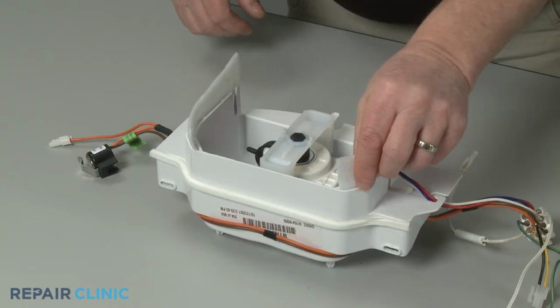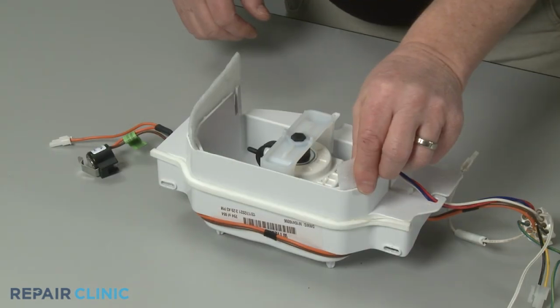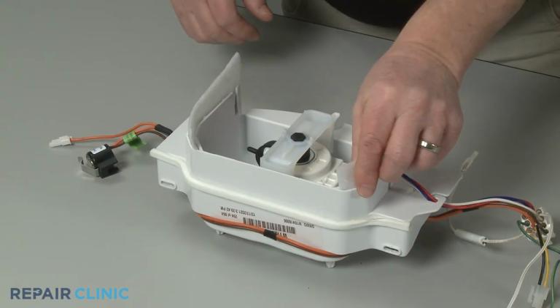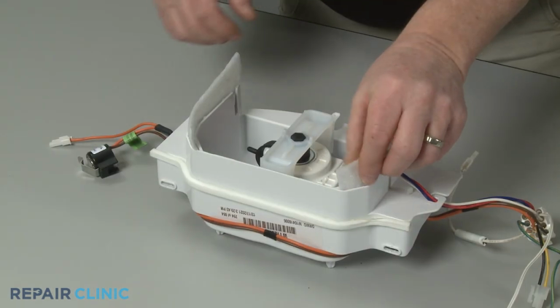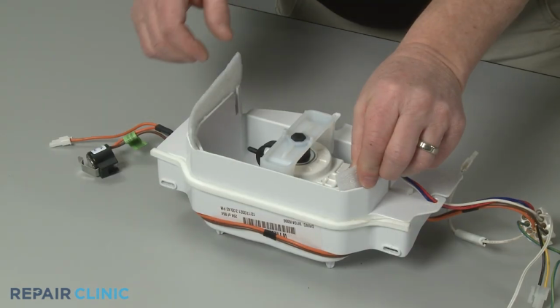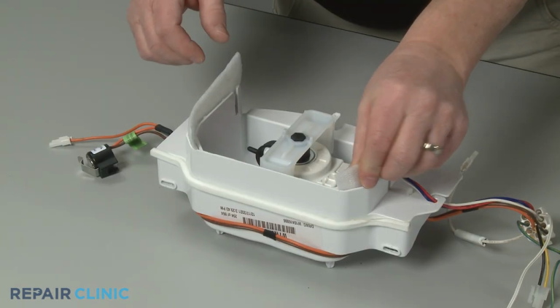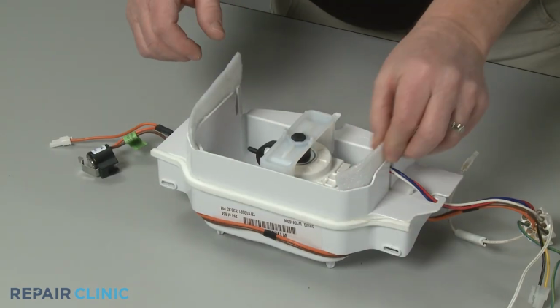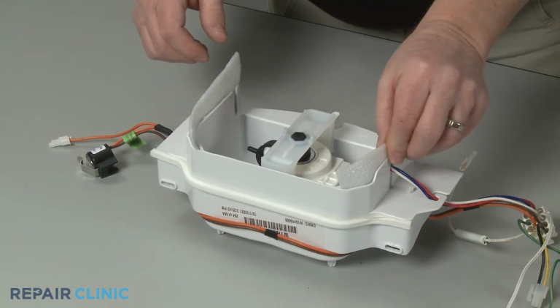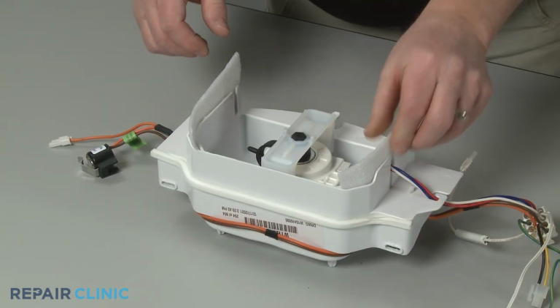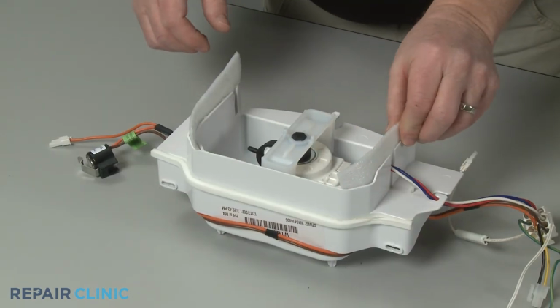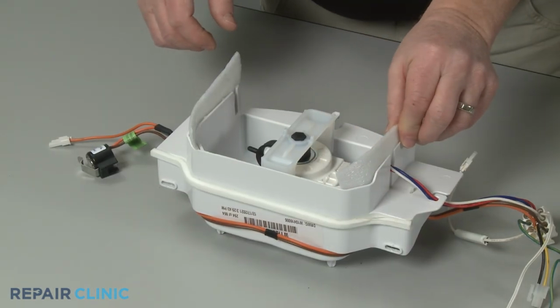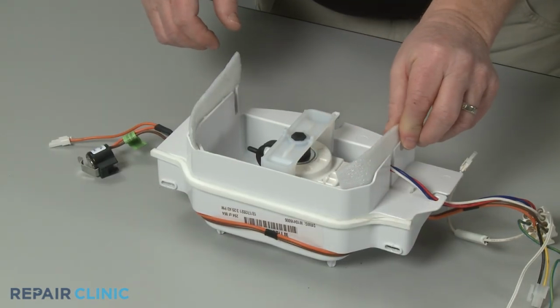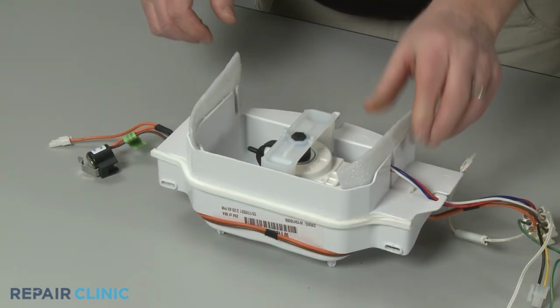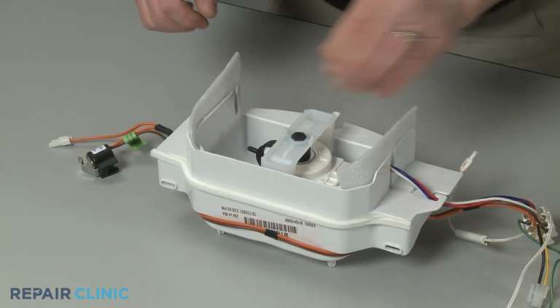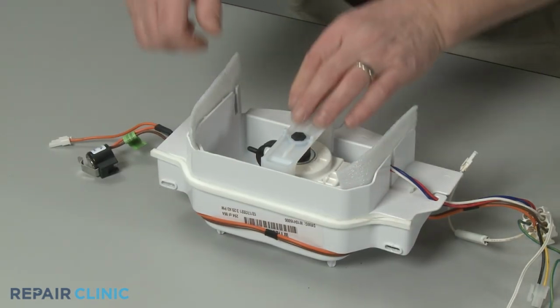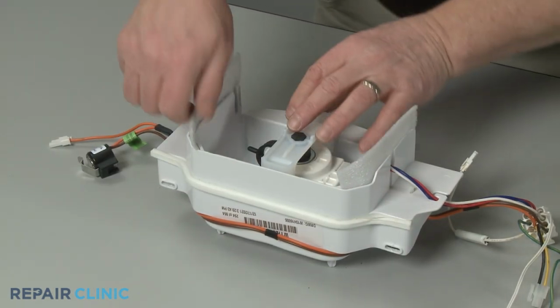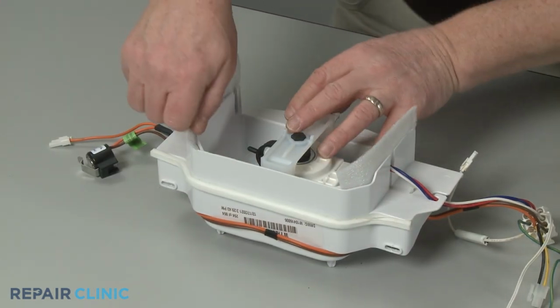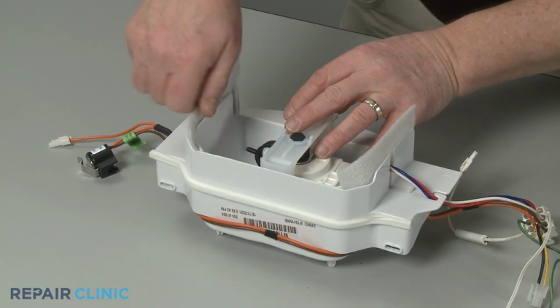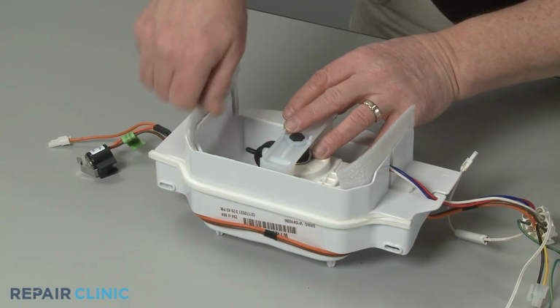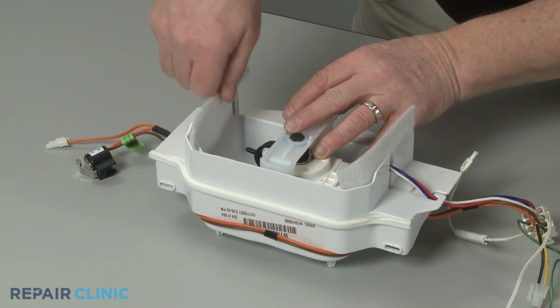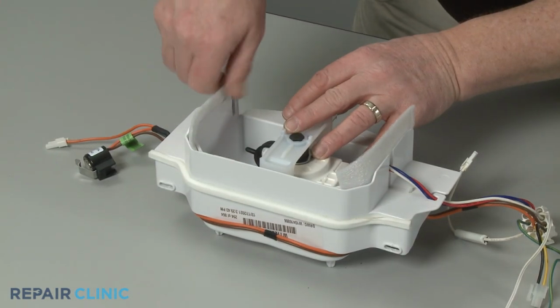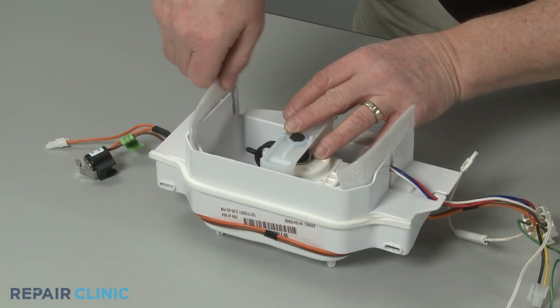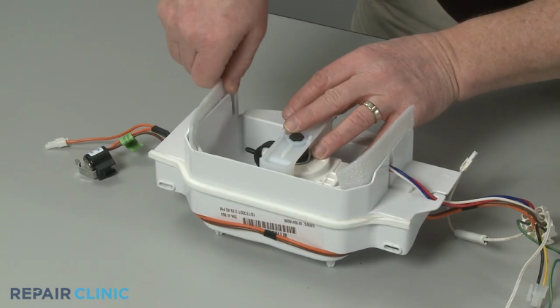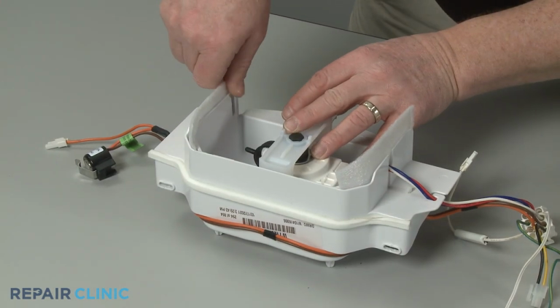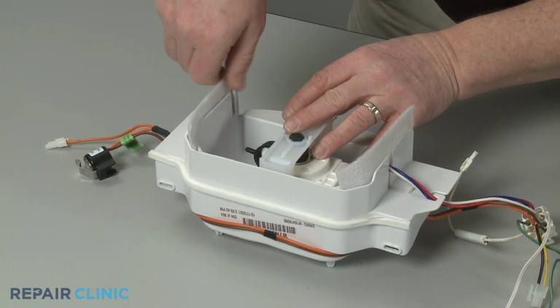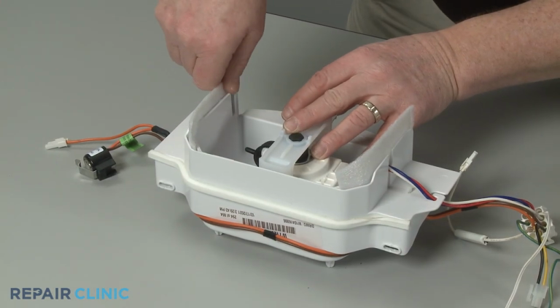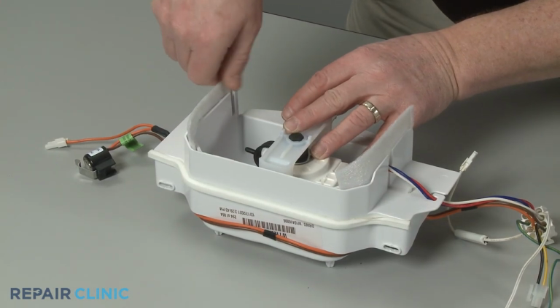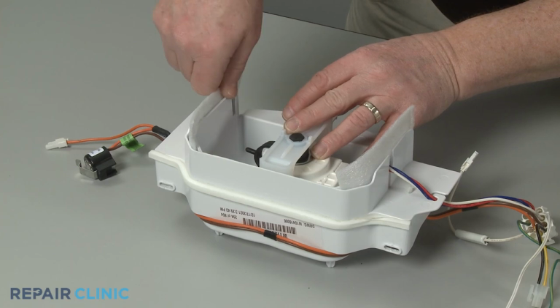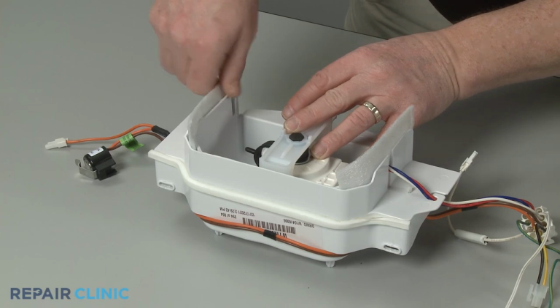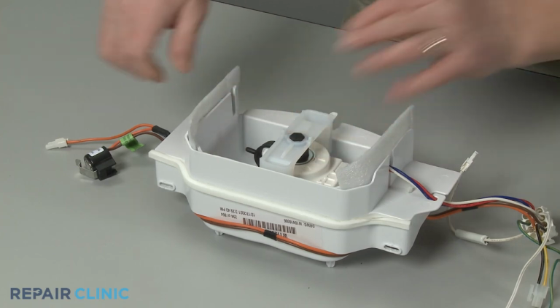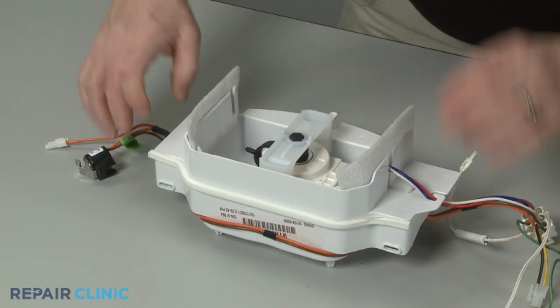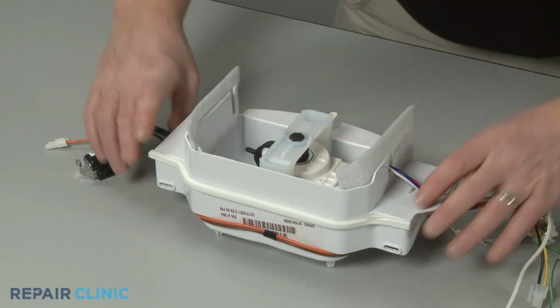Confirm the foam insulators are in place. Then realign the fan blade on the motor shaft.